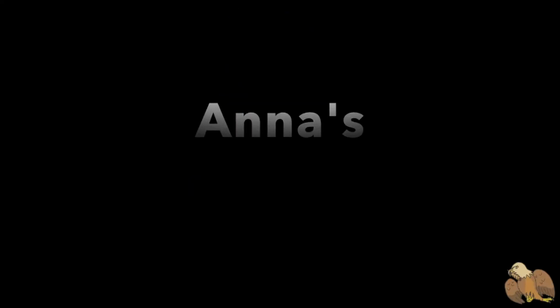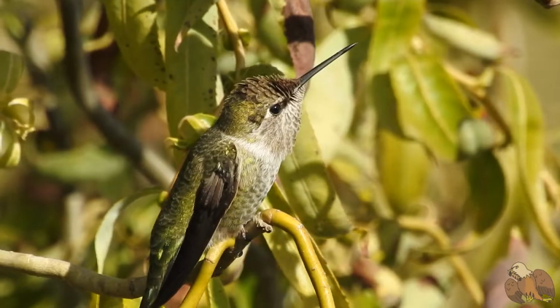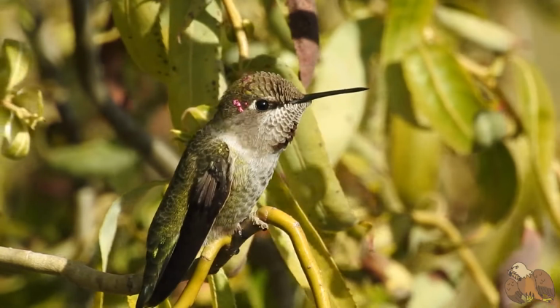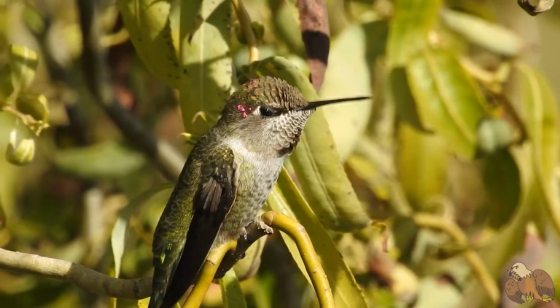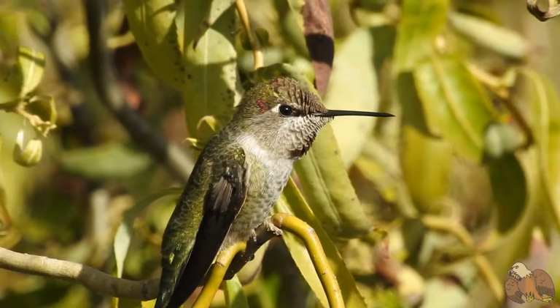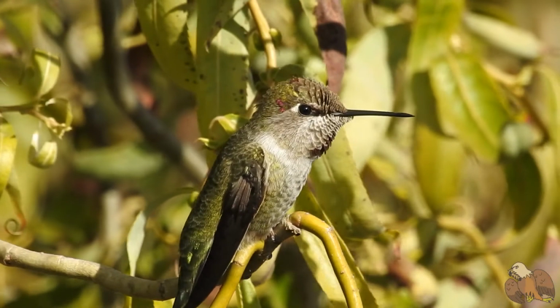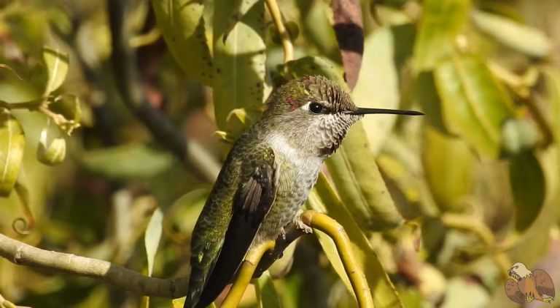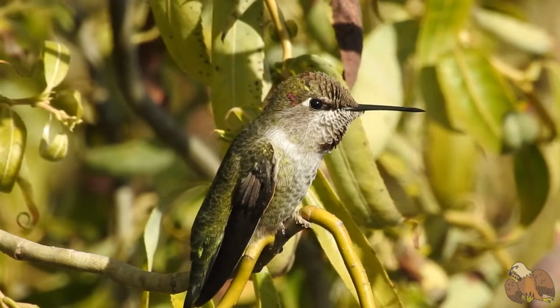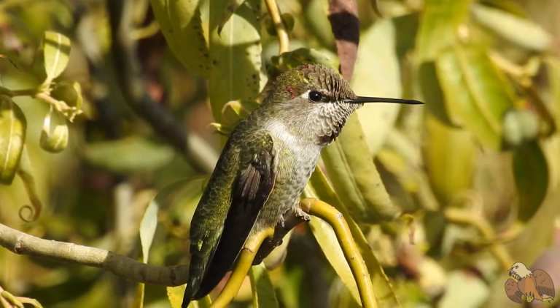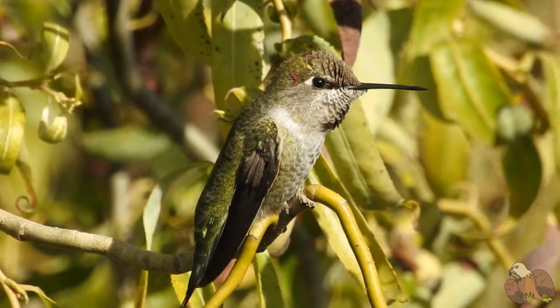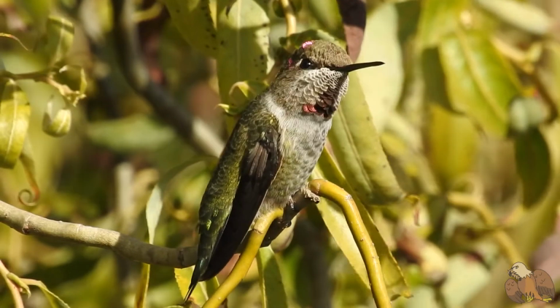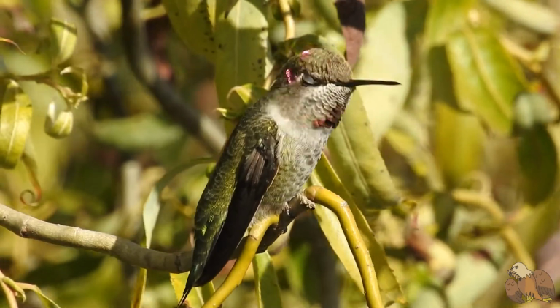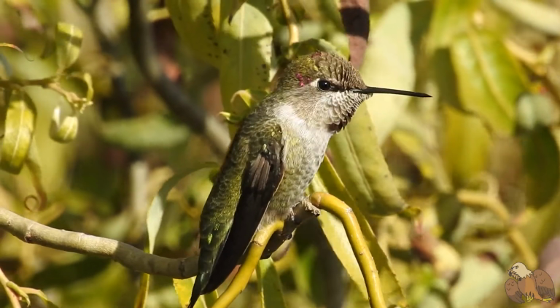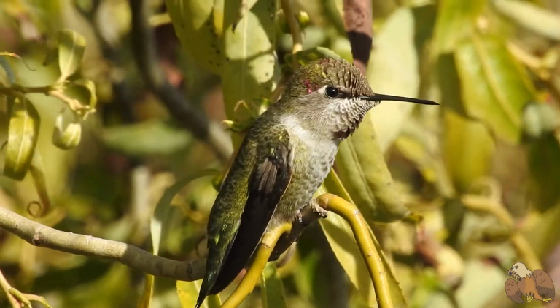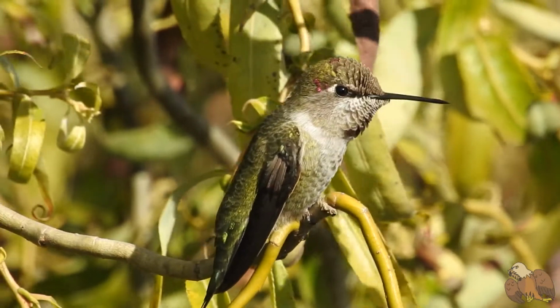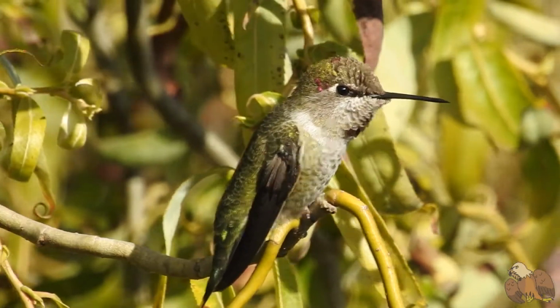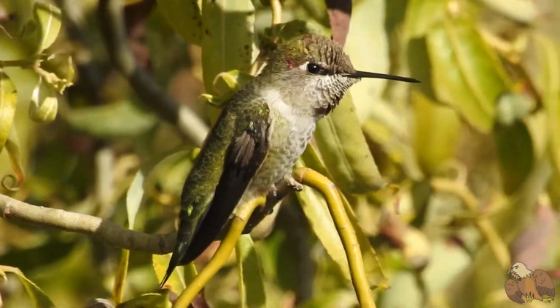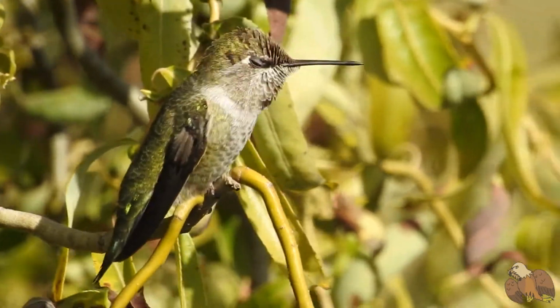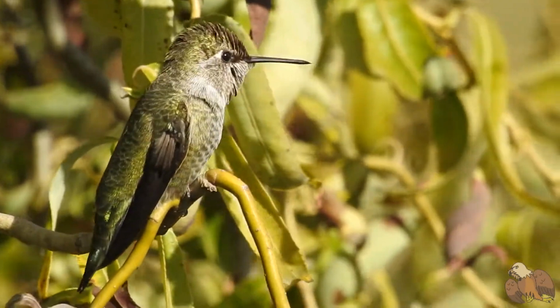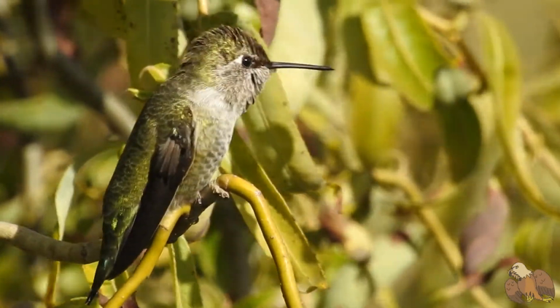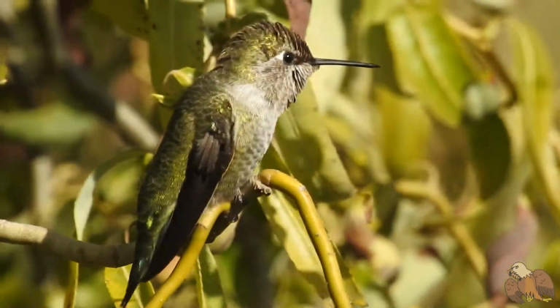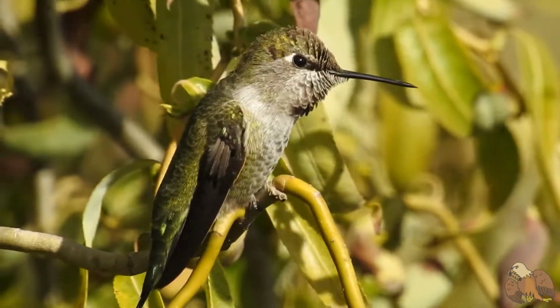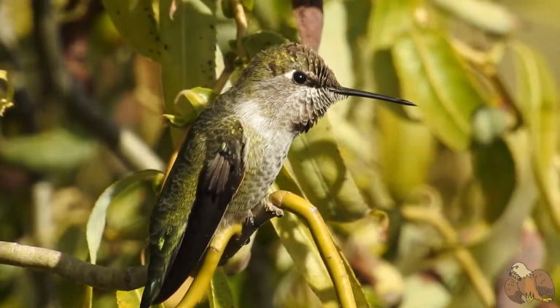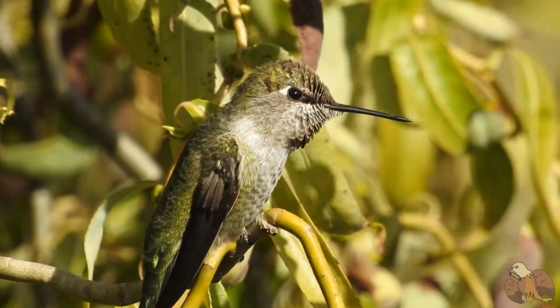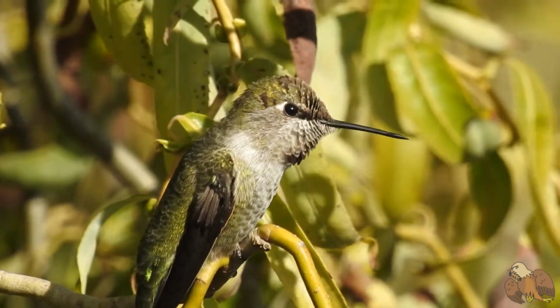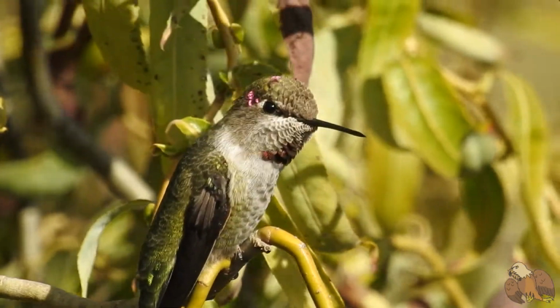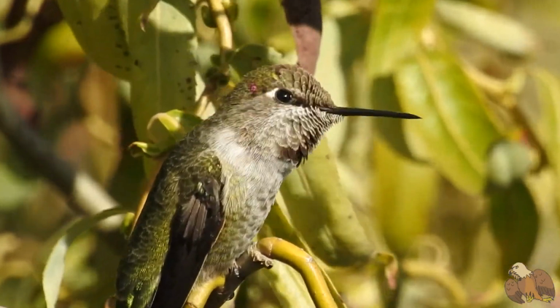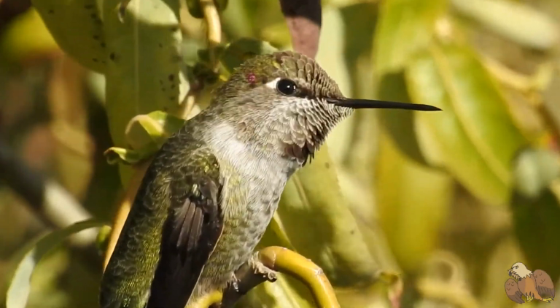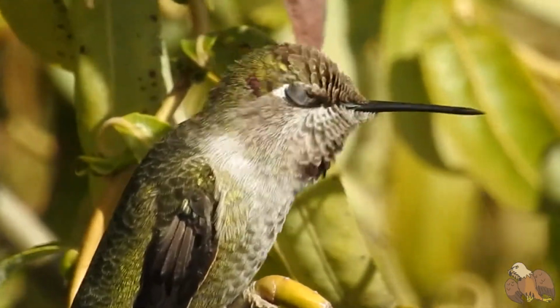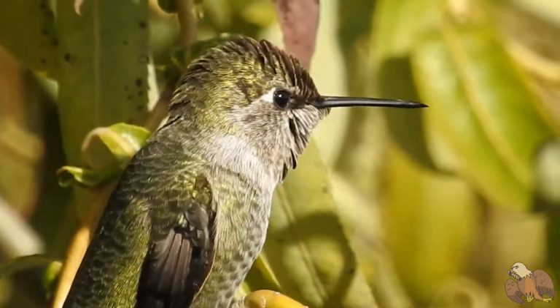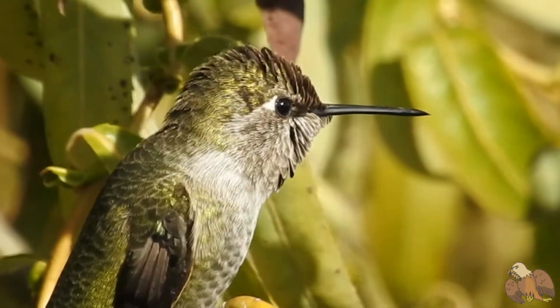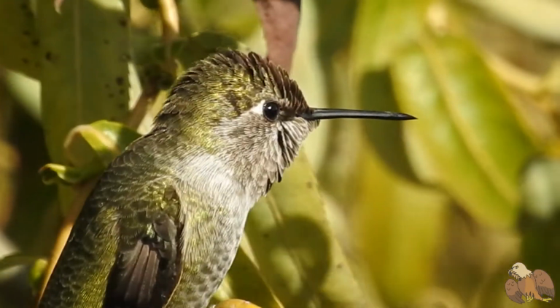This is the Anna's Hummingbird. Anna's Hummingbirds are common in Western North America.